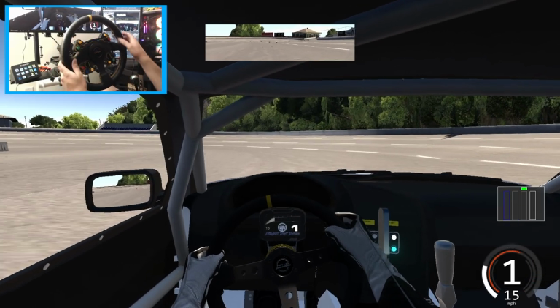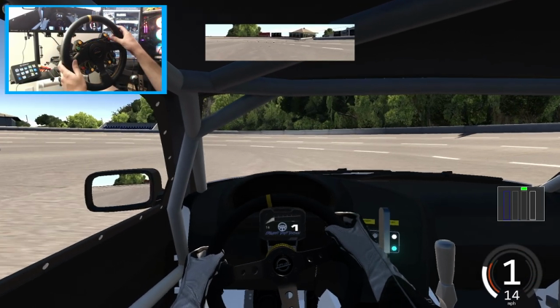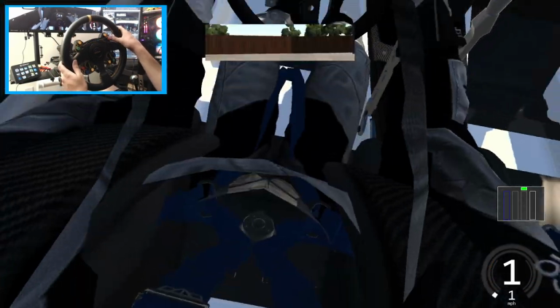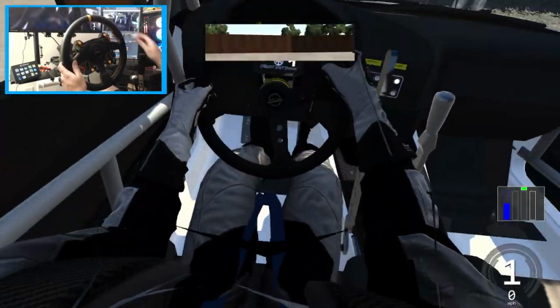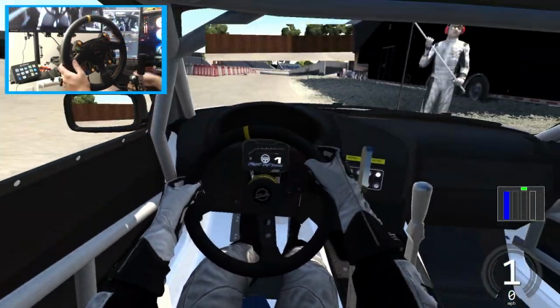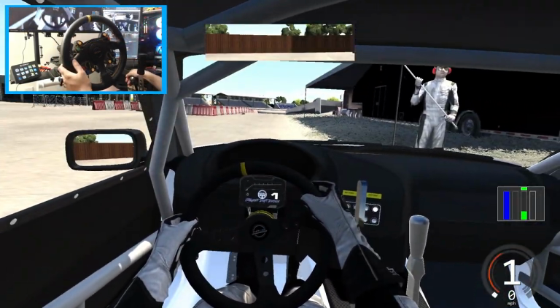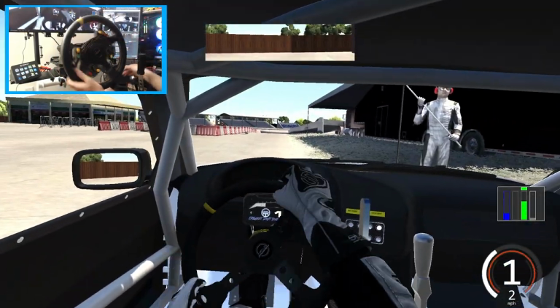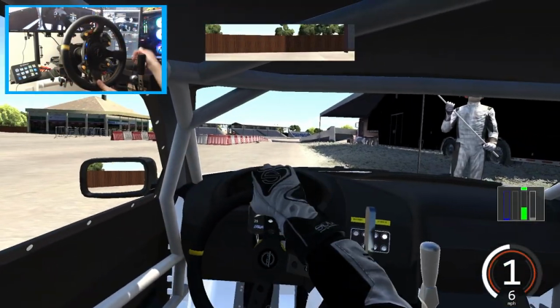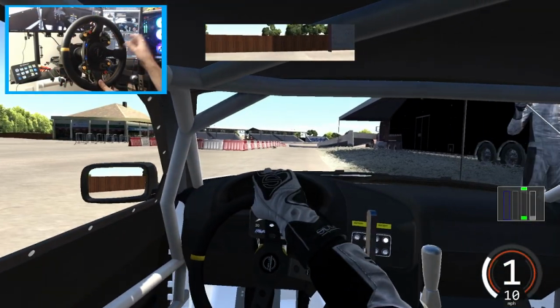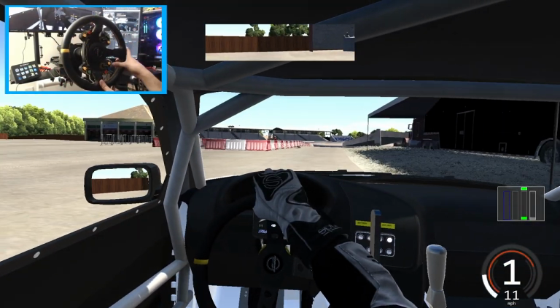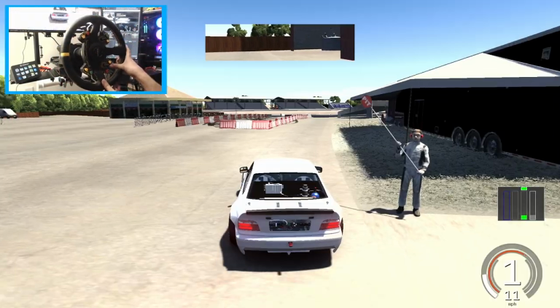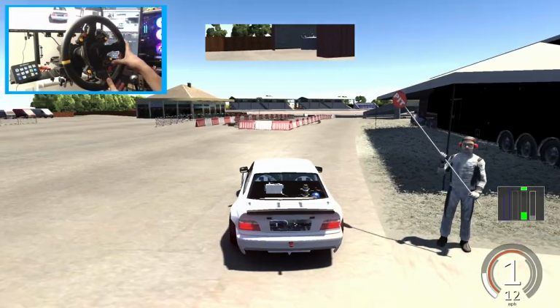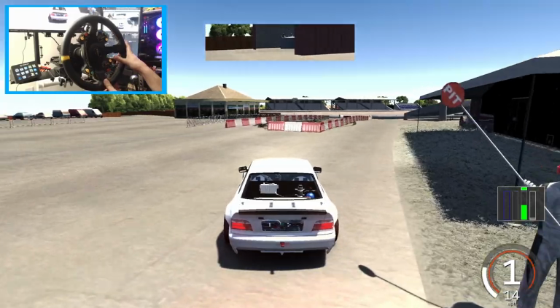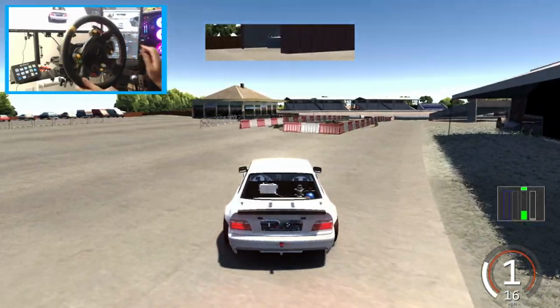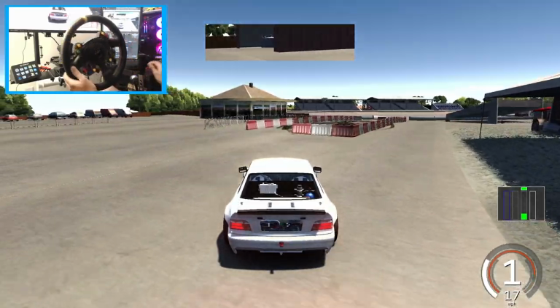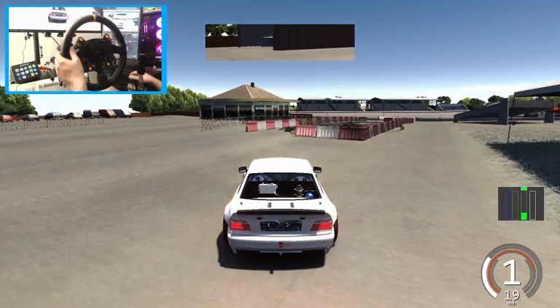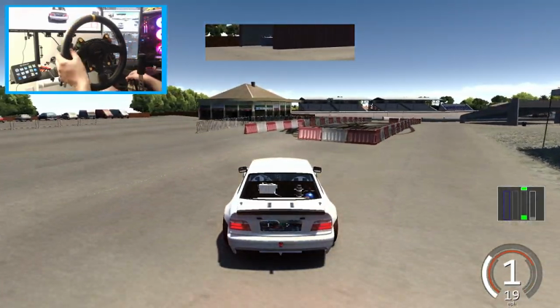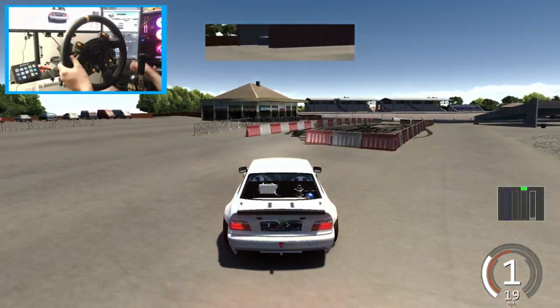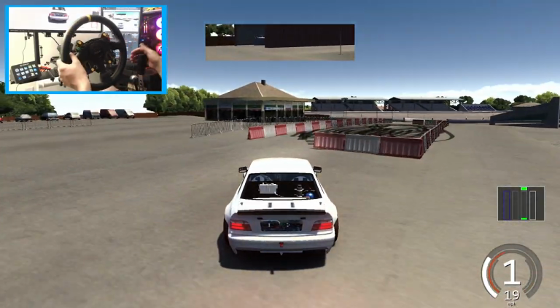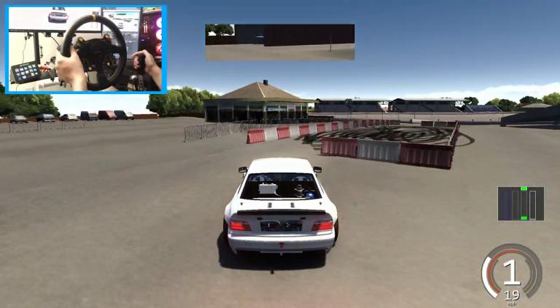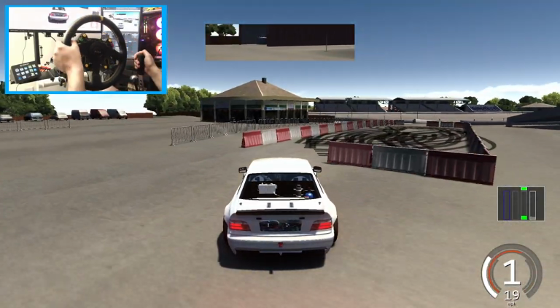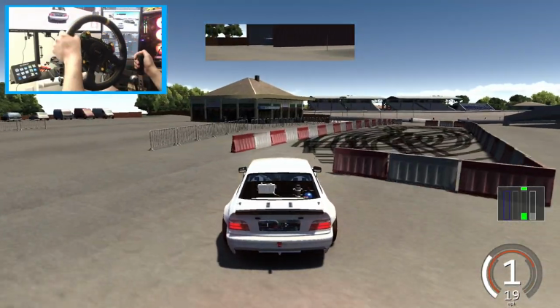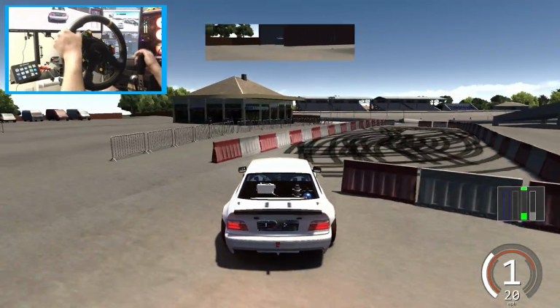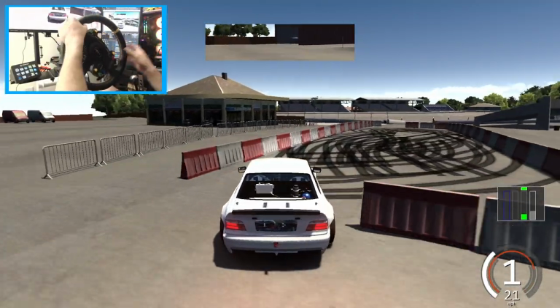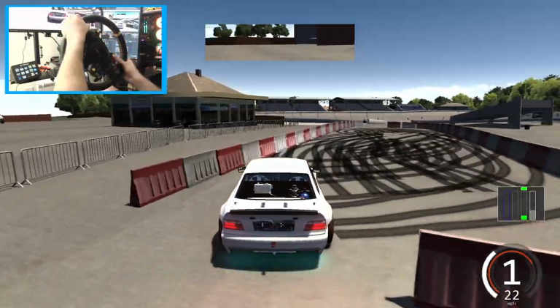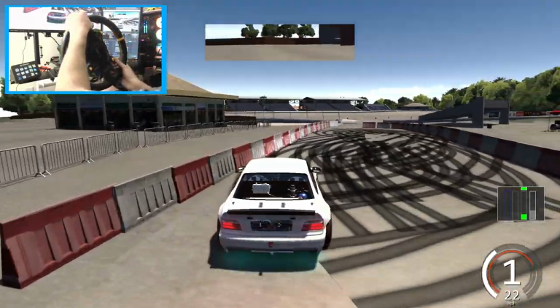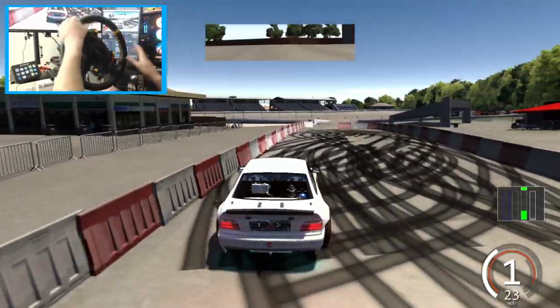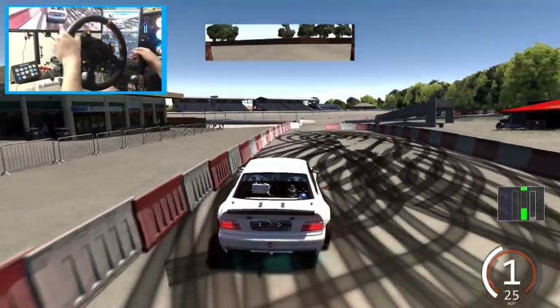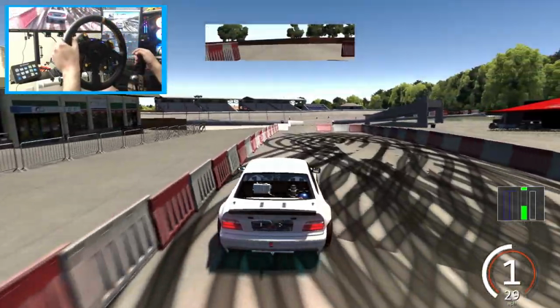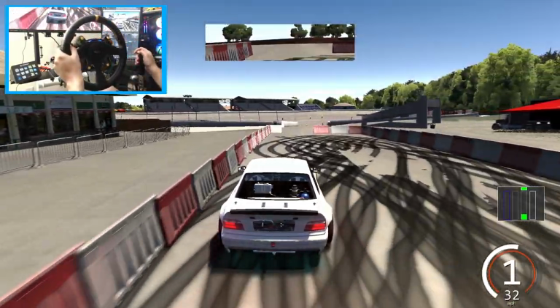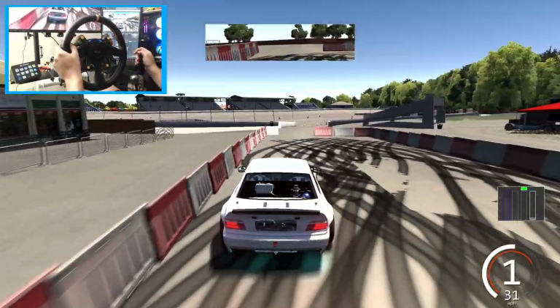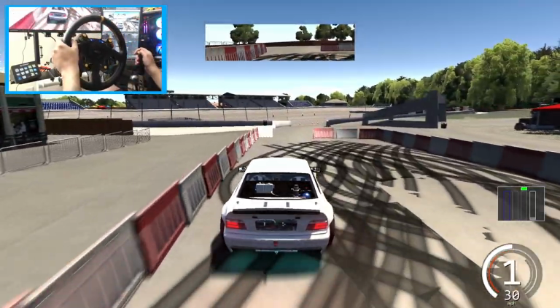We're going to go back to pits, get a fresh set of tires, and run this time in third person to see where we're really at. We can check it in third — got the Type S lights underneath.